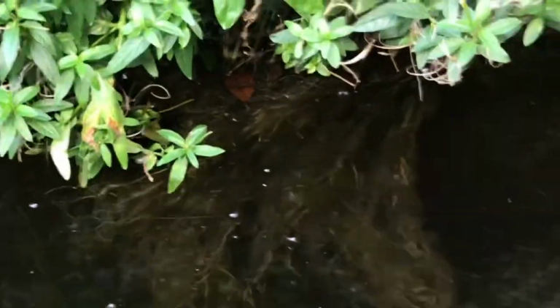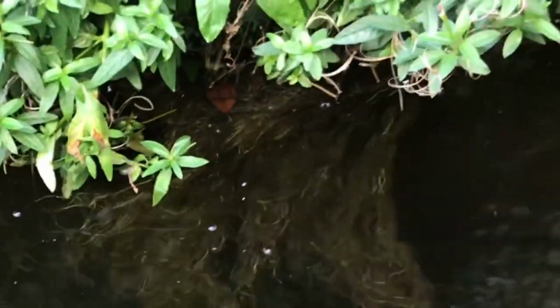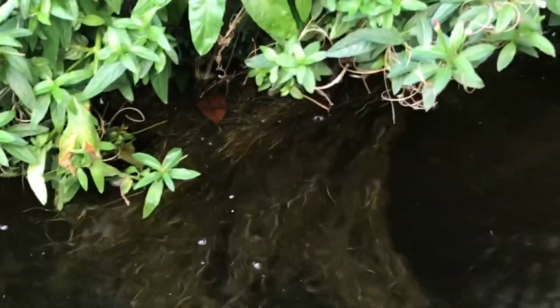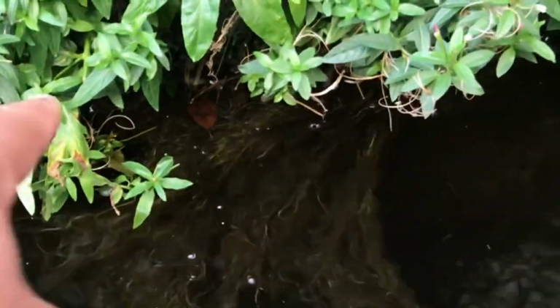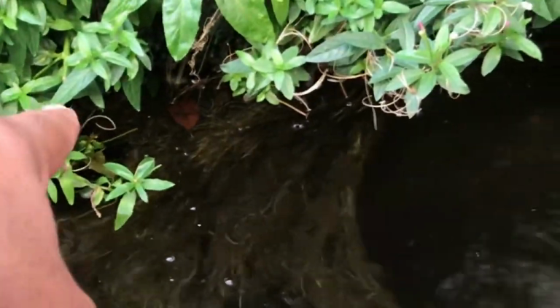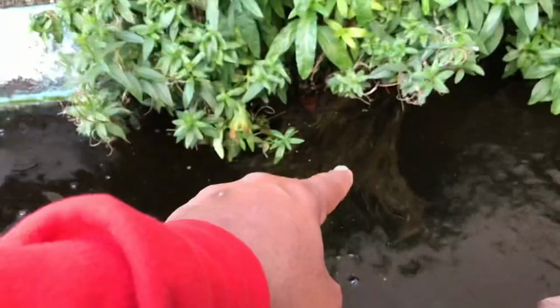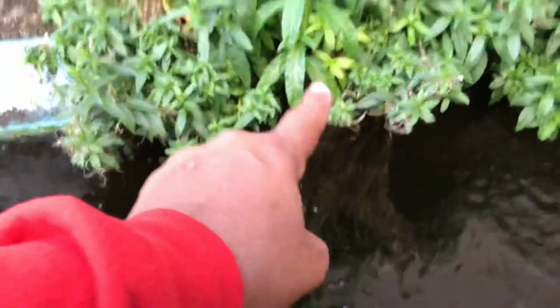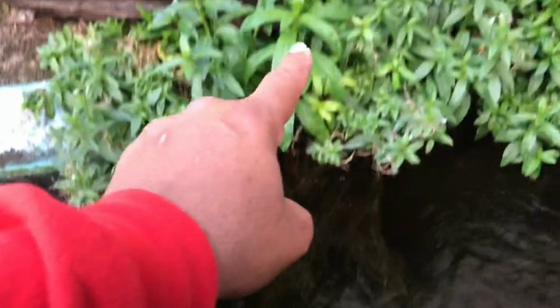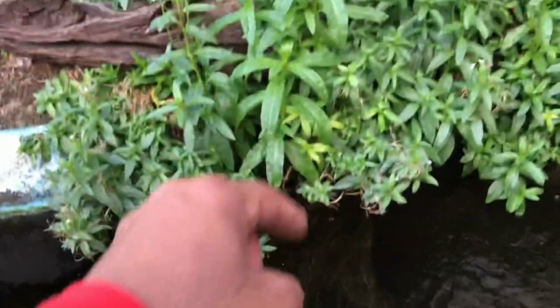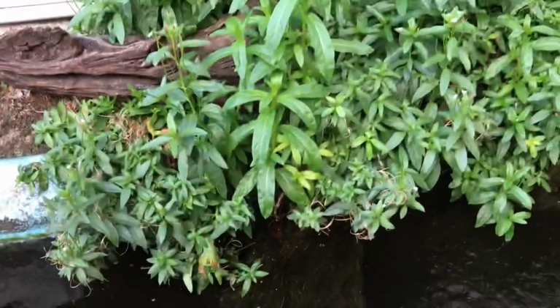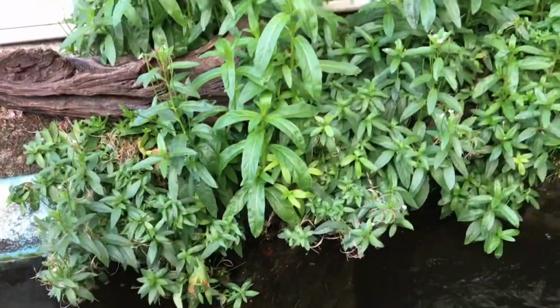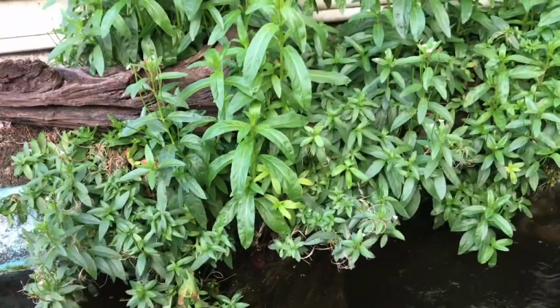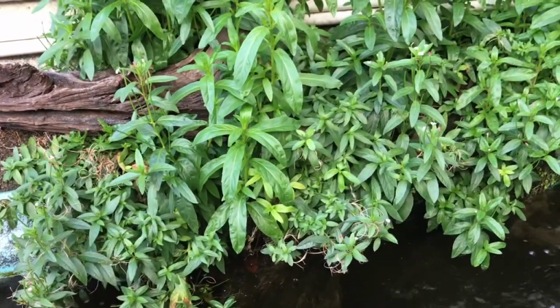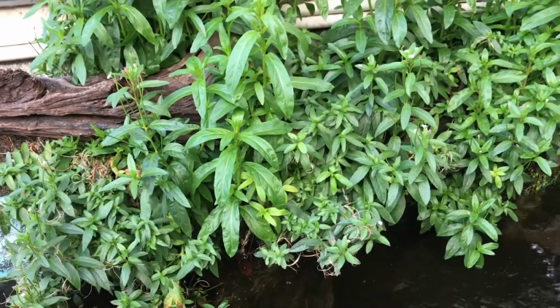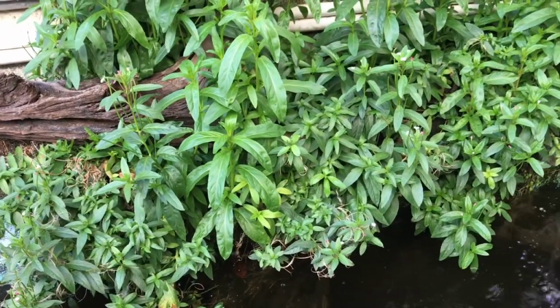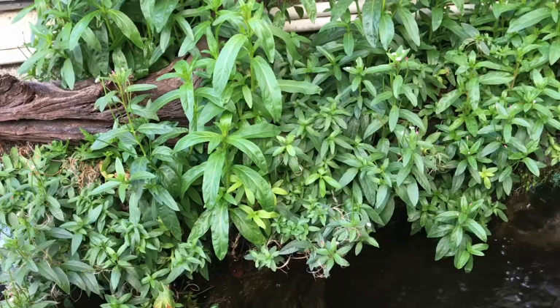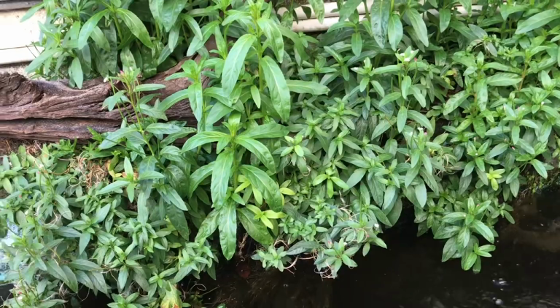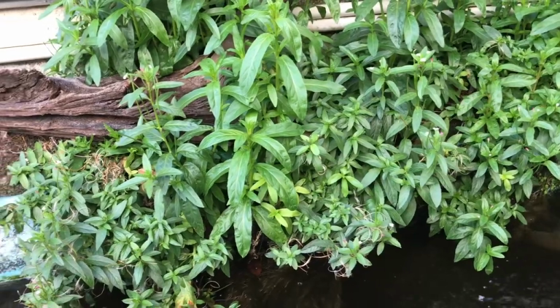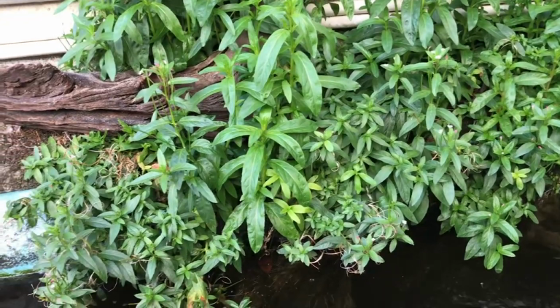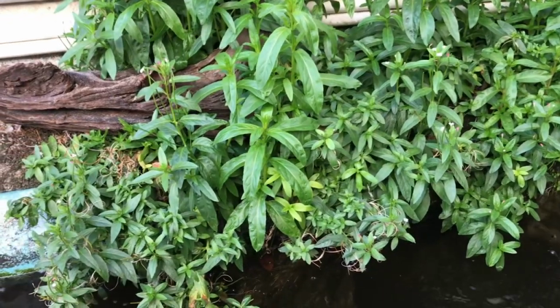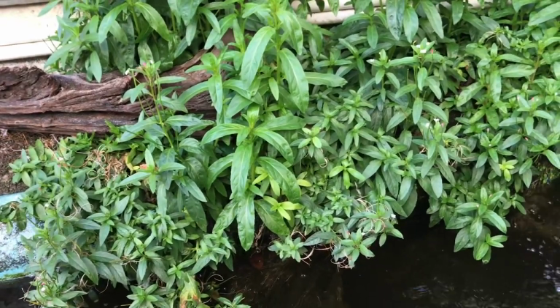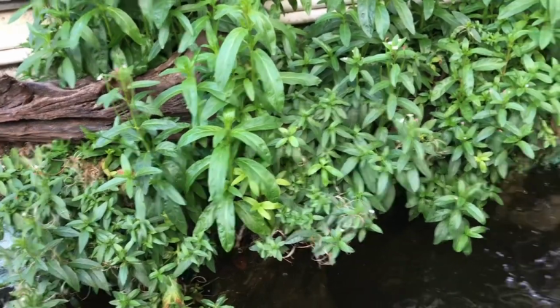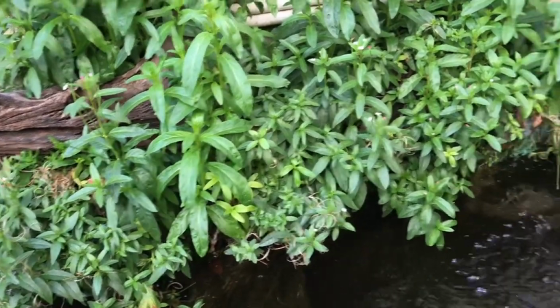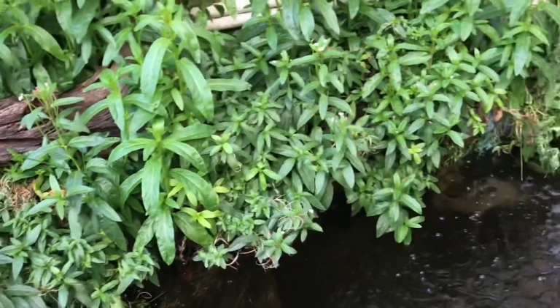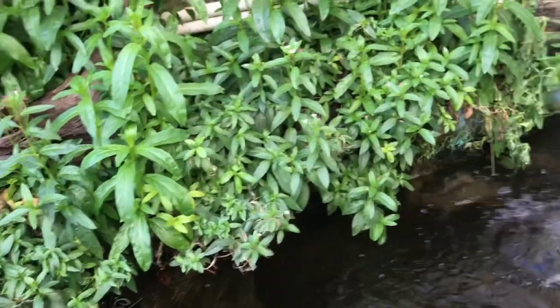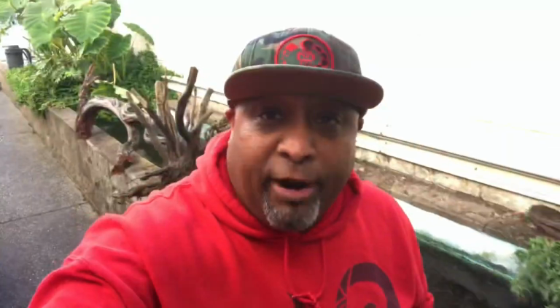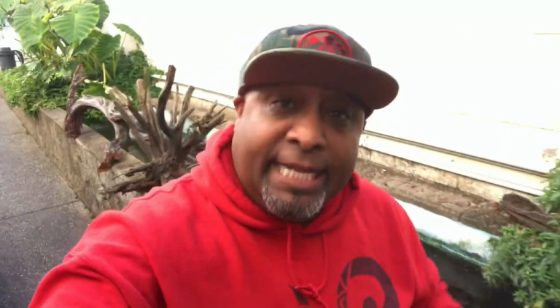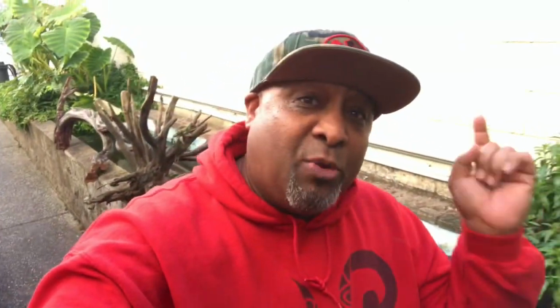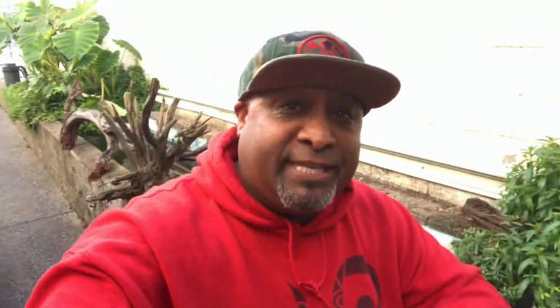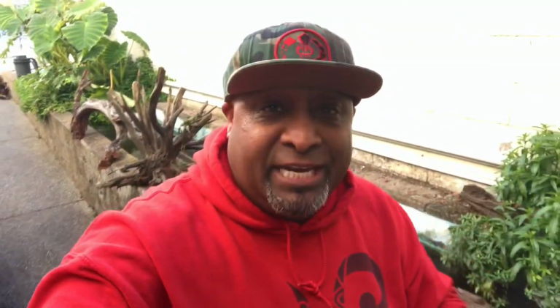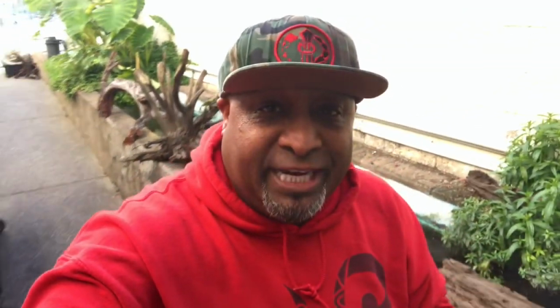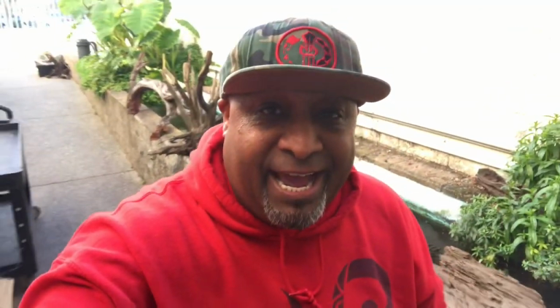Look at the root system on this plant here — natural filtration. Alright, let's go inside and check it out.